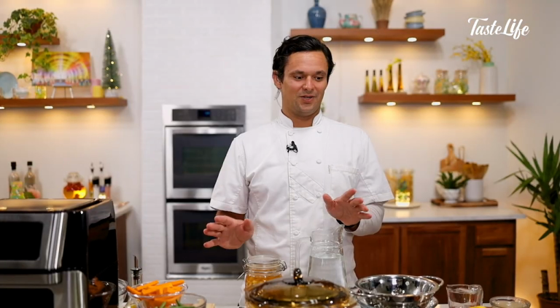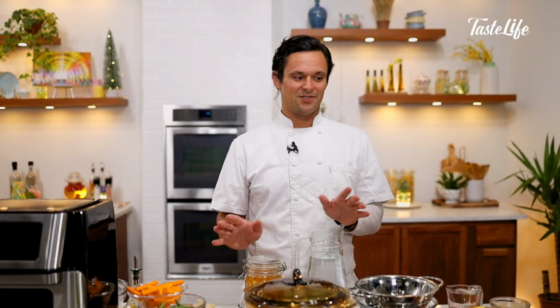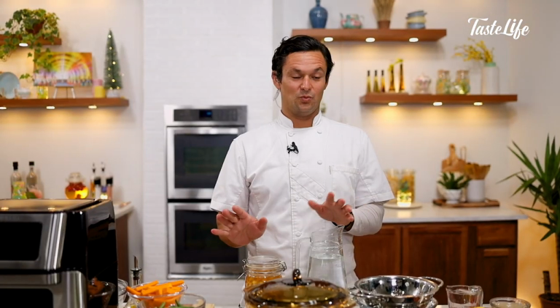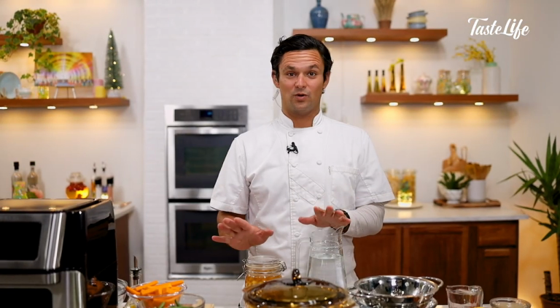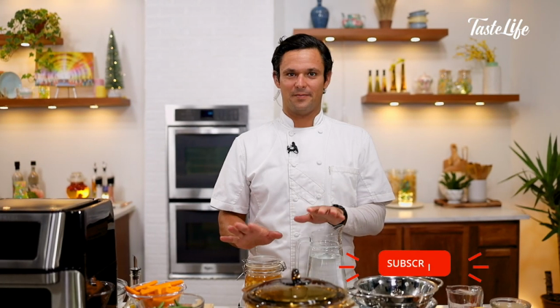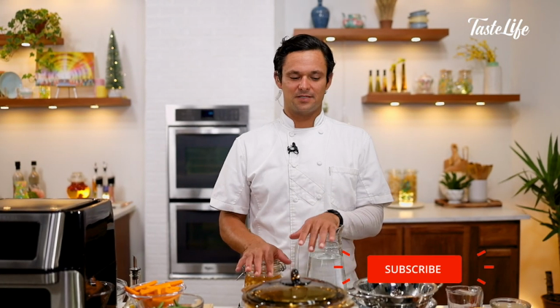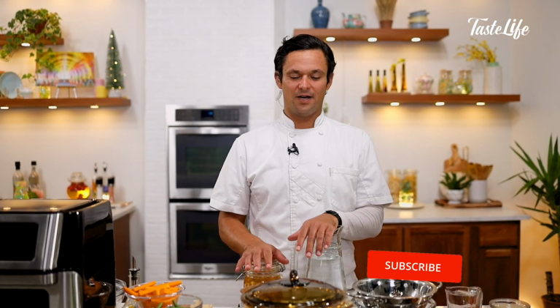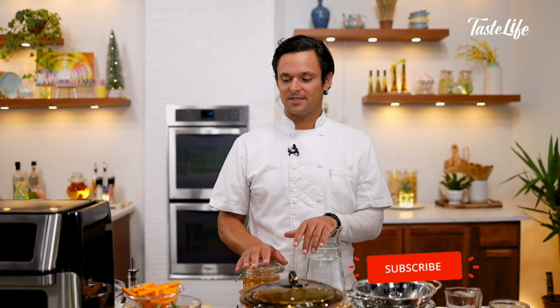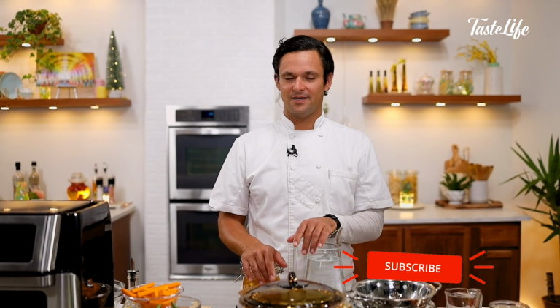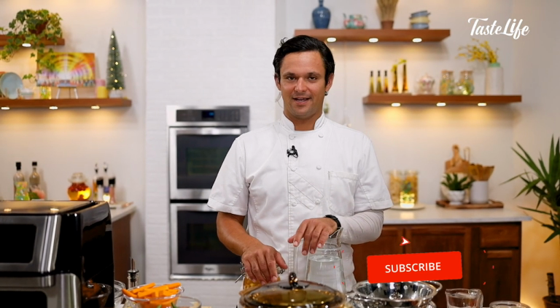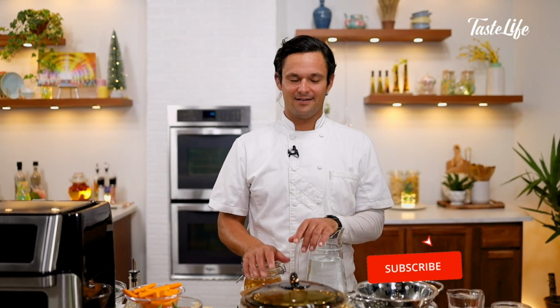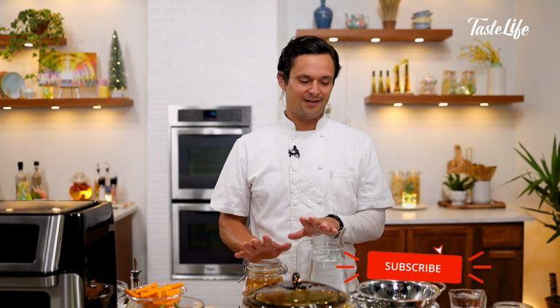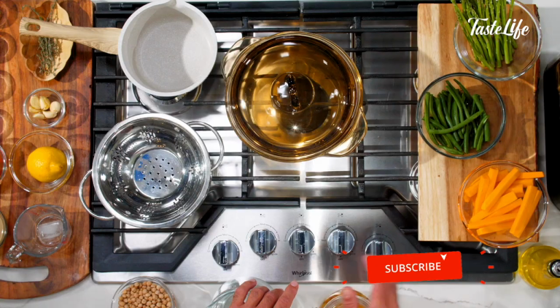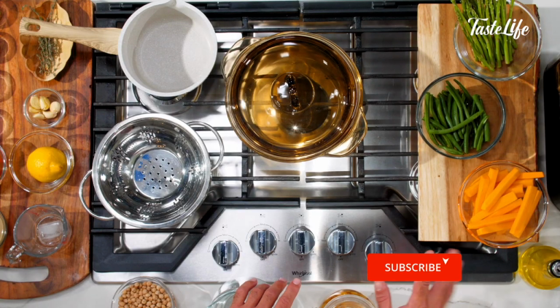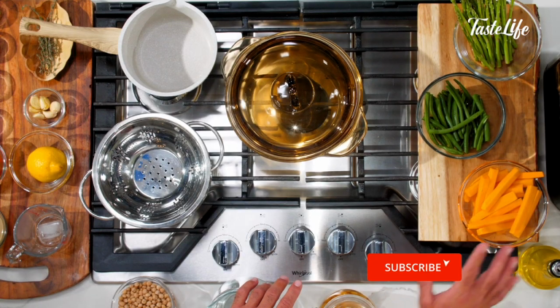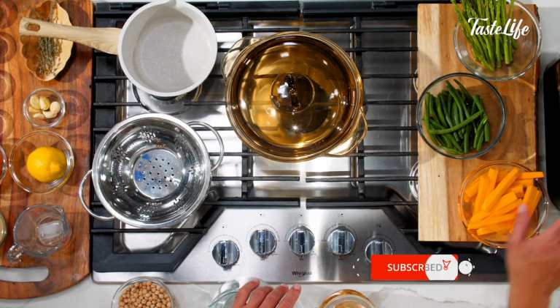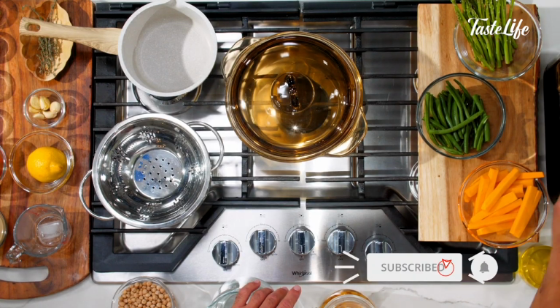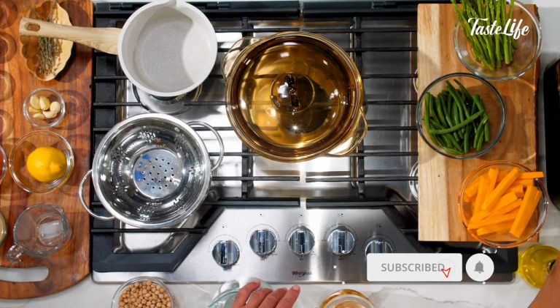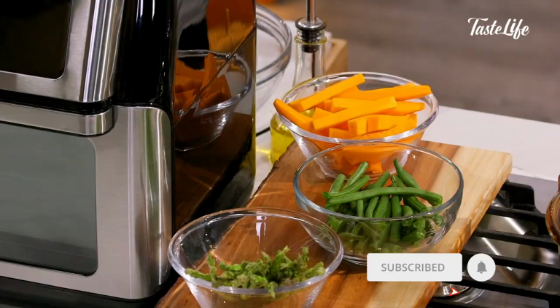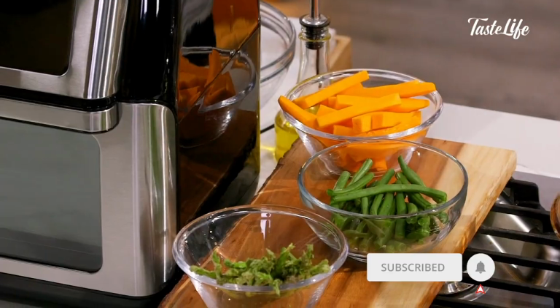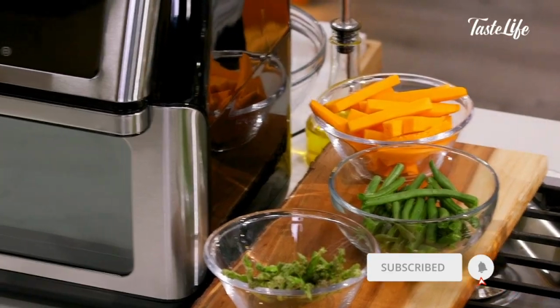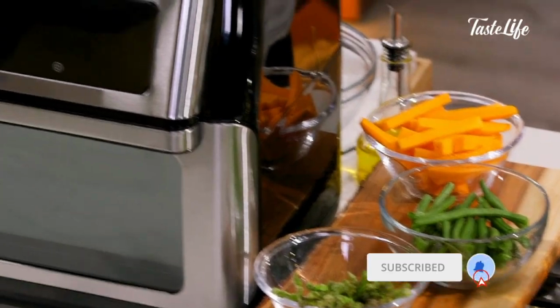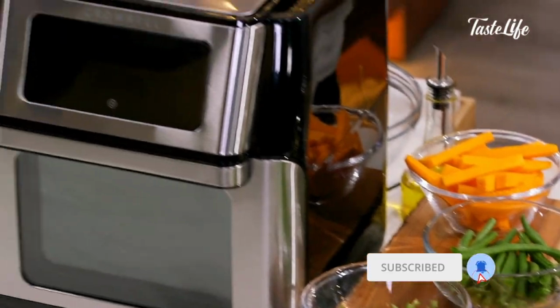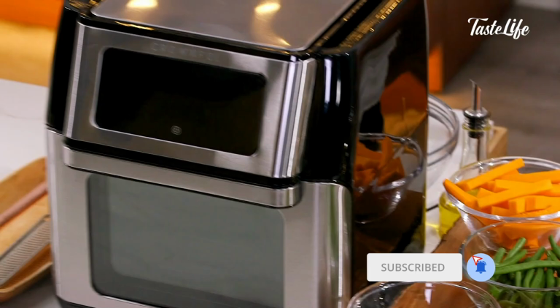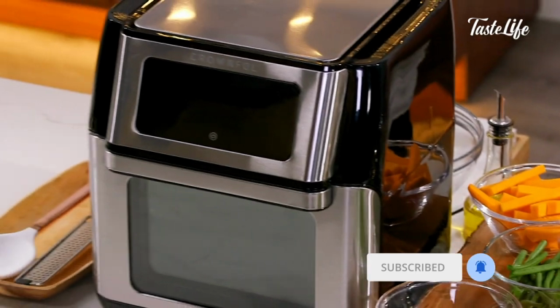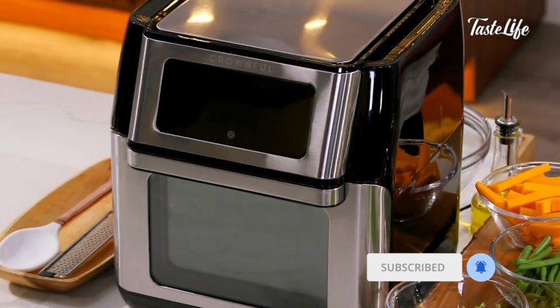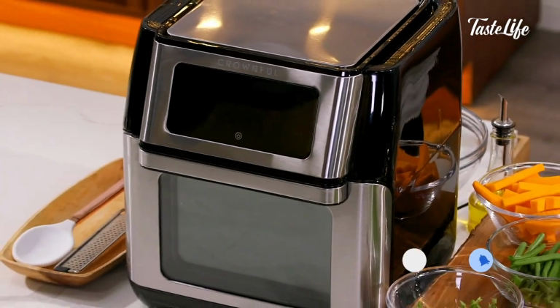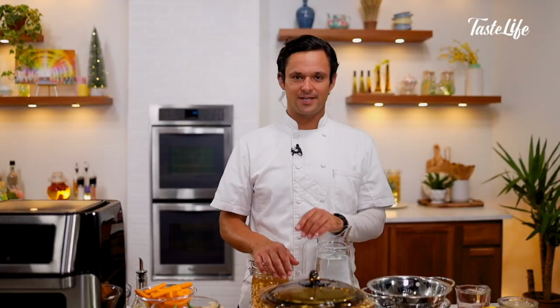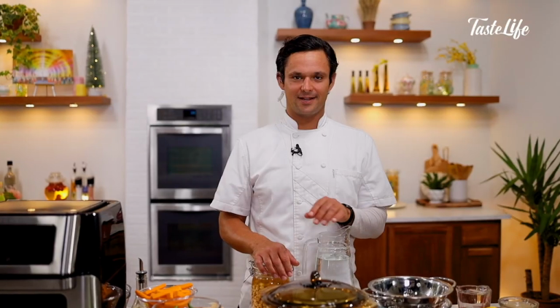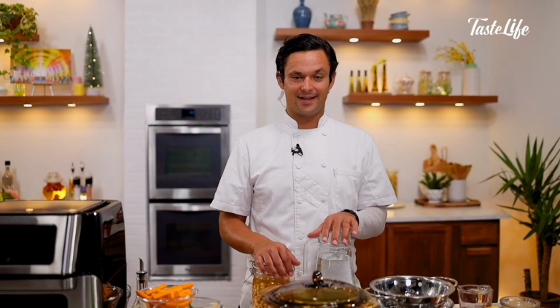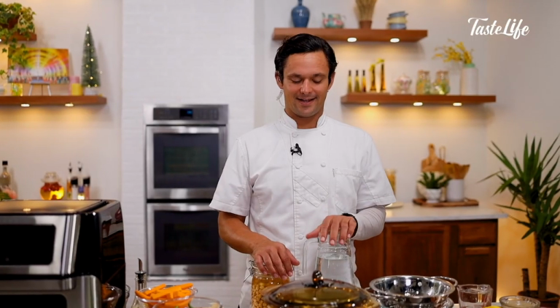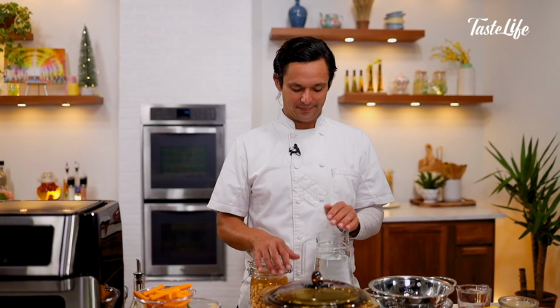Welcome. We're going to make some hummus today, and some crispy vegetables that we'll use in our air fryer. Get some good use out of that guy.